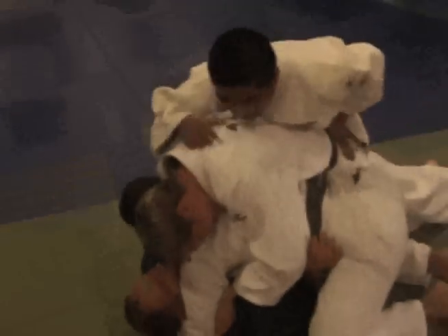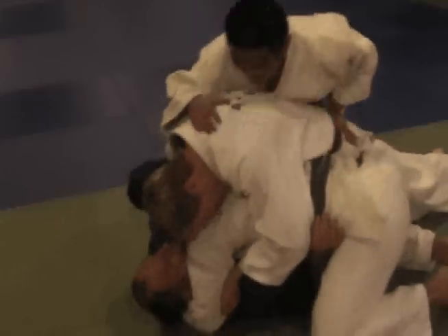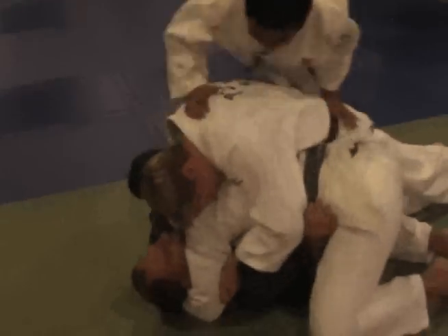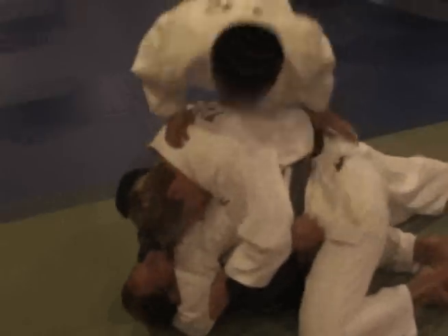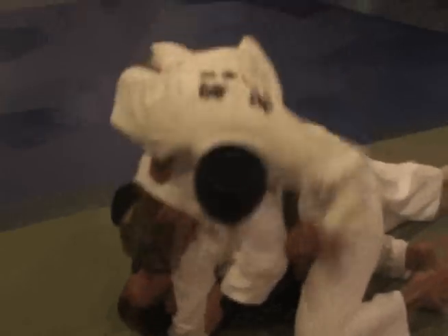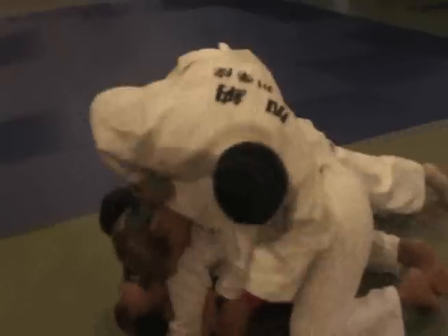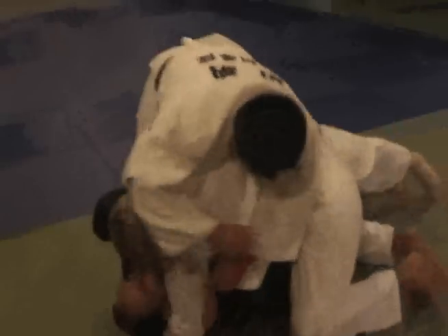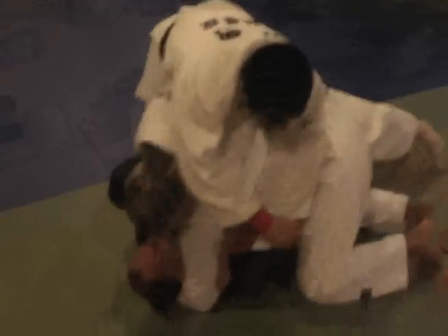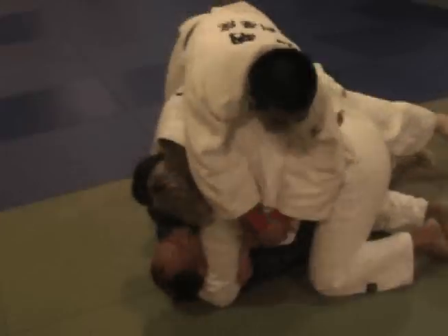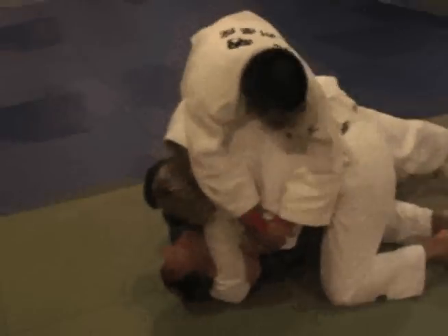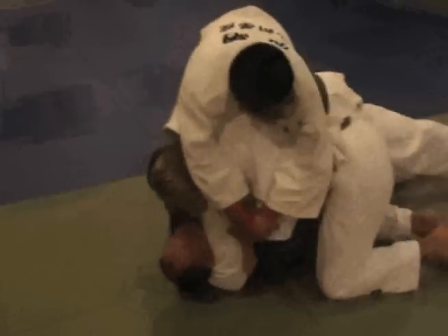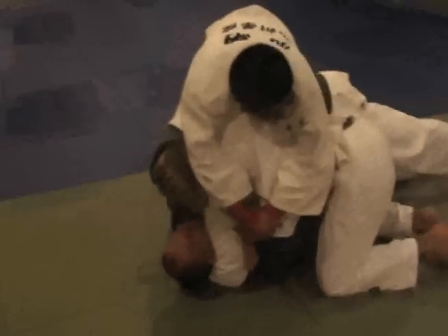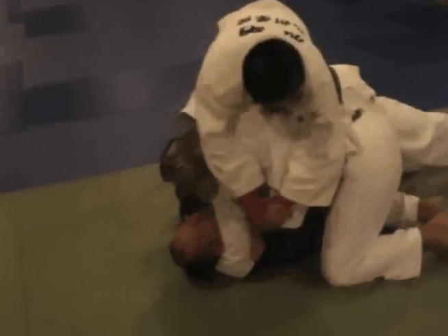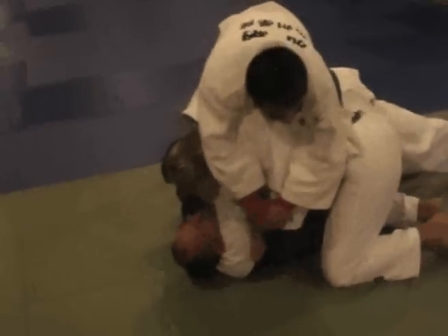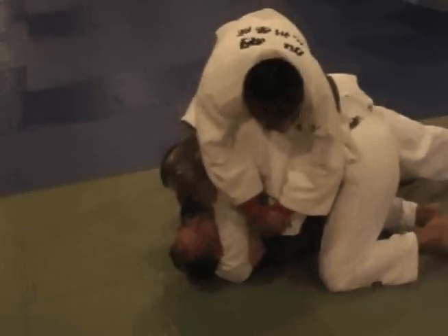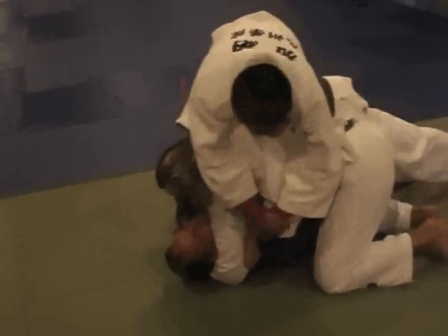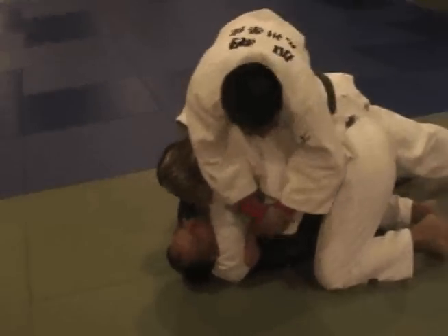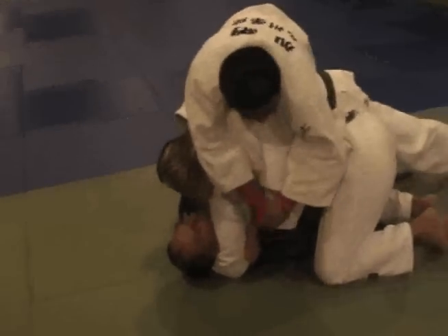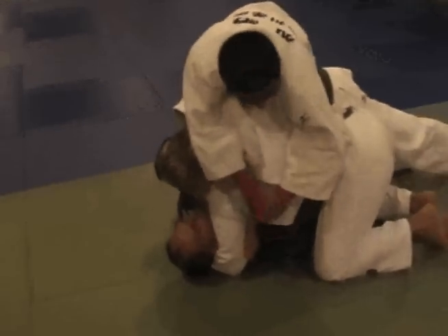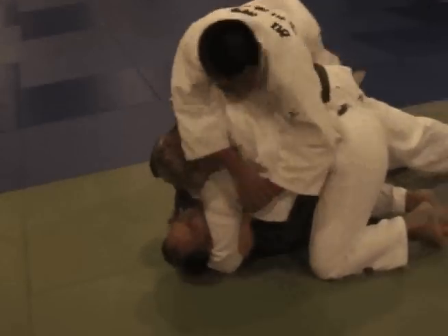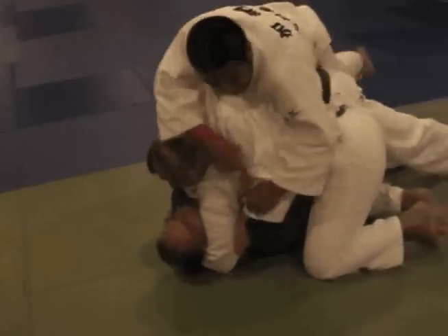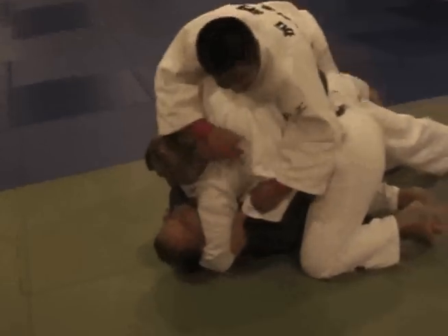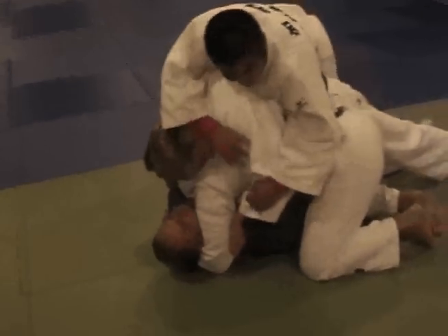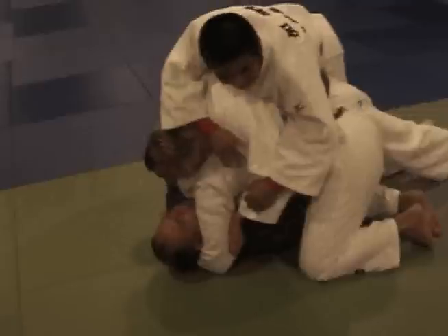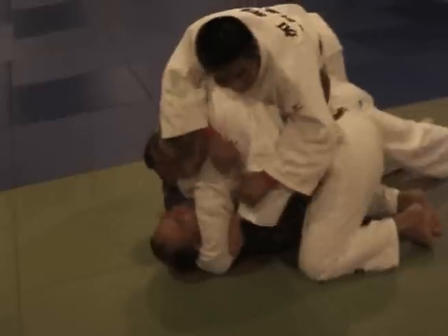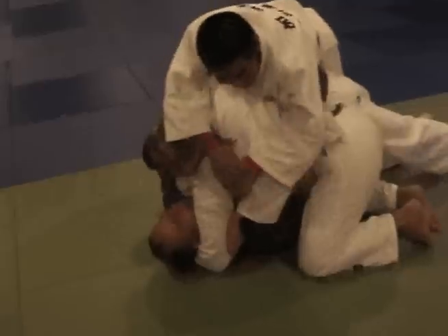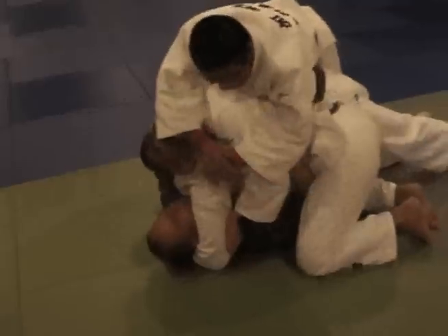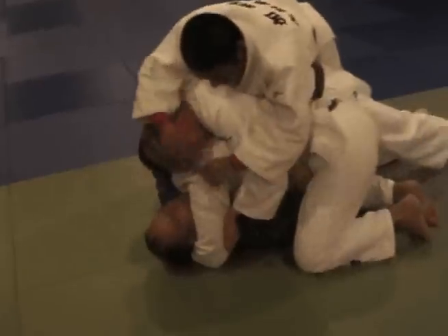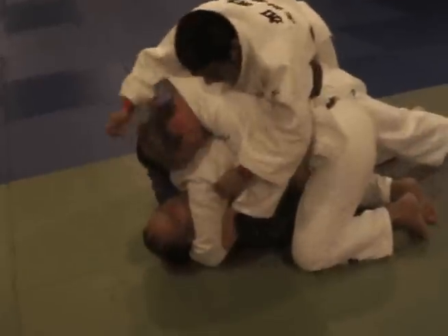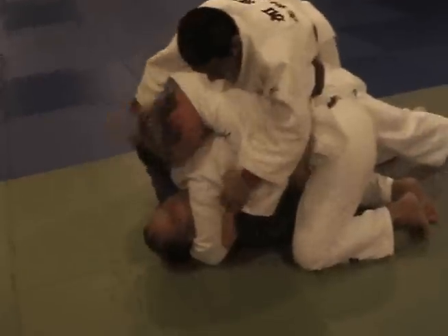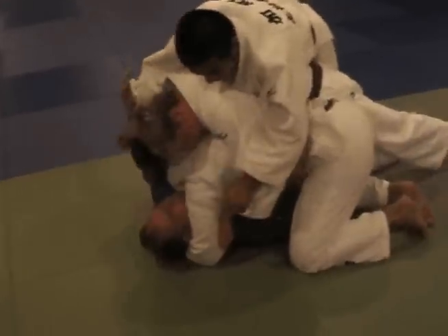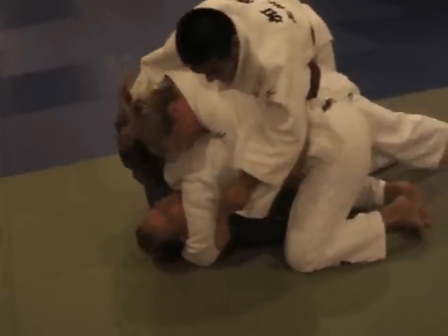Get on that side. Don't bounce on top and get on that side. I want to show you how to use Ebby, okay?